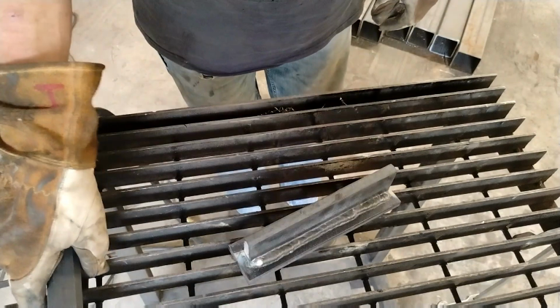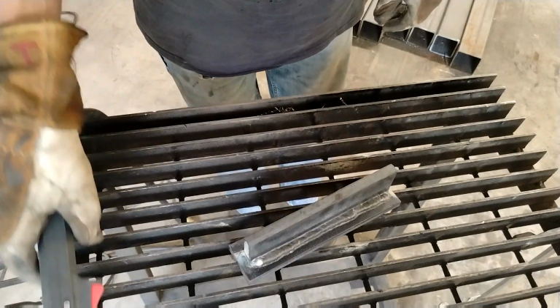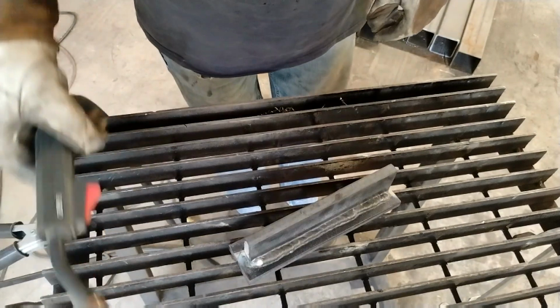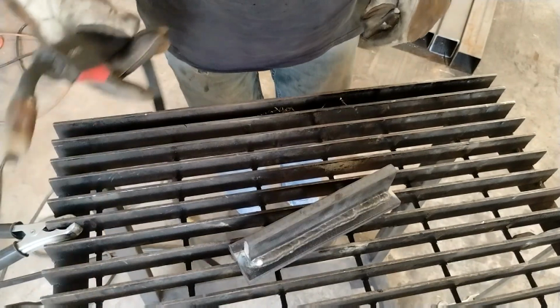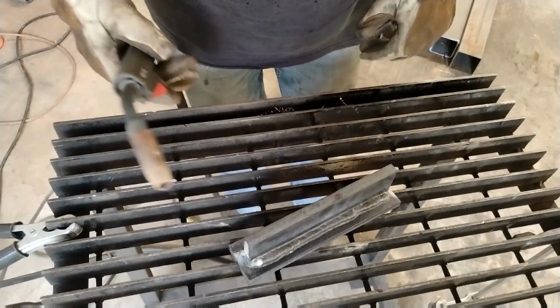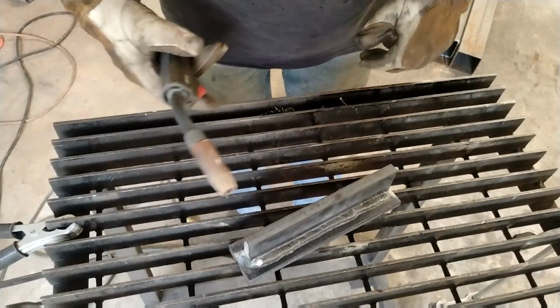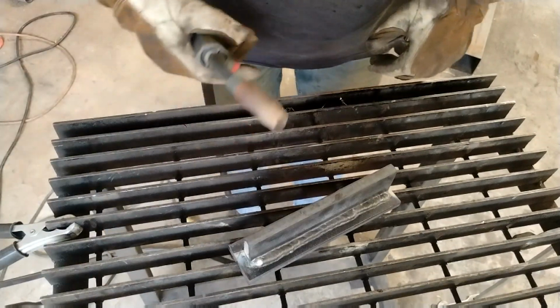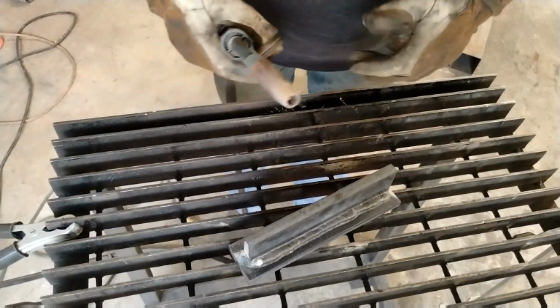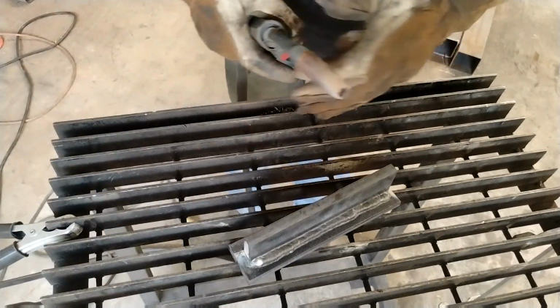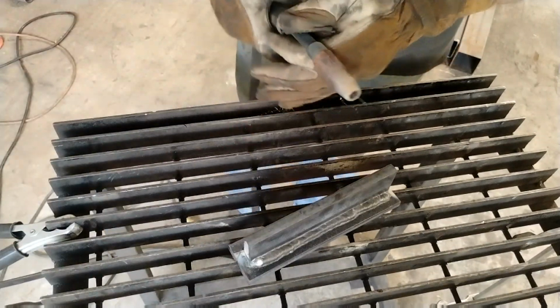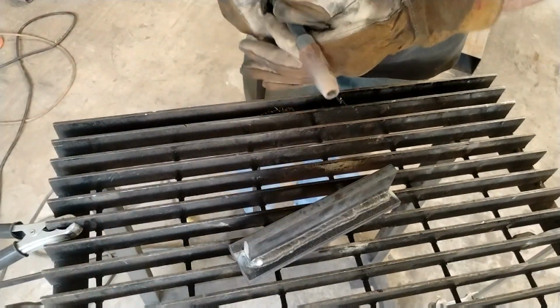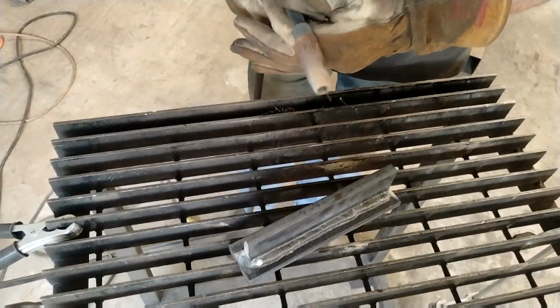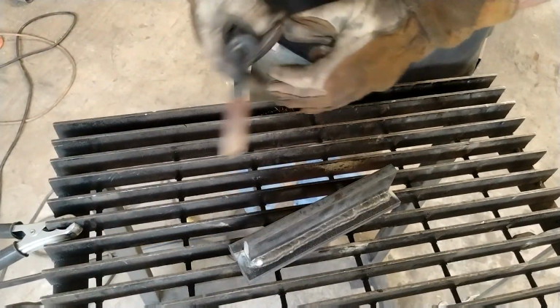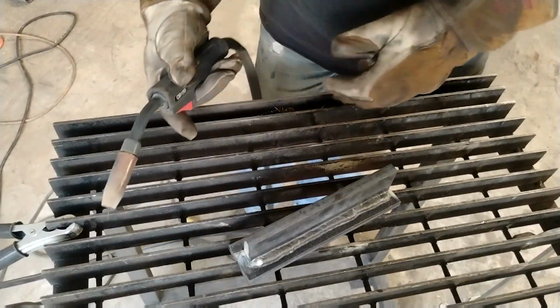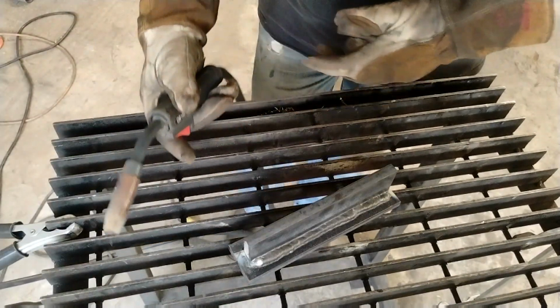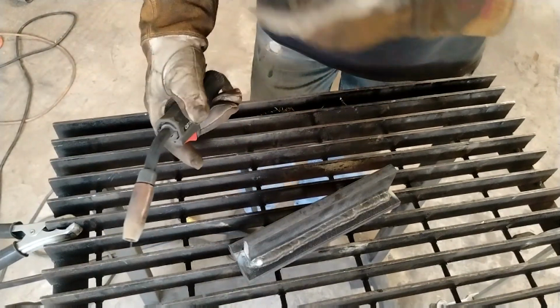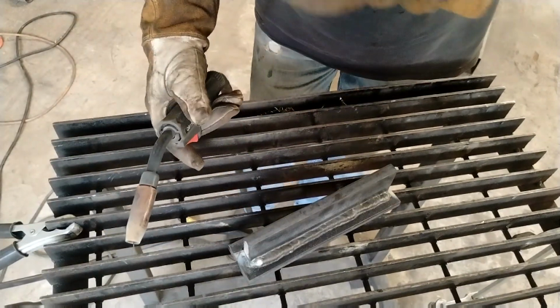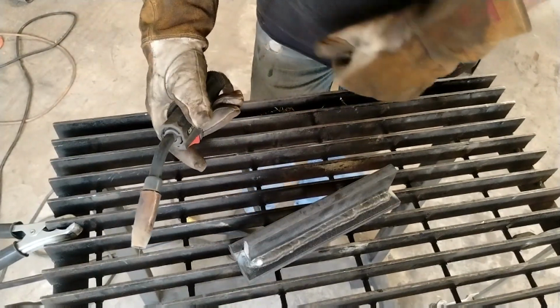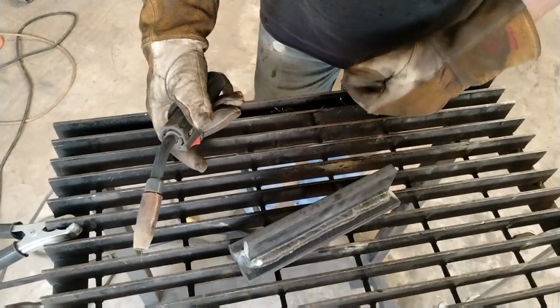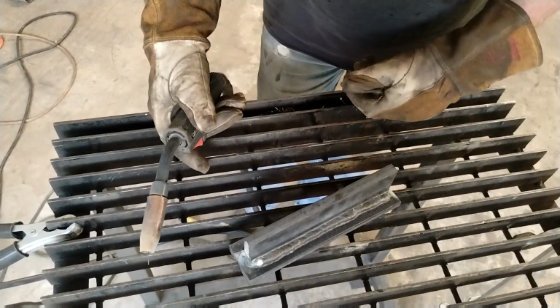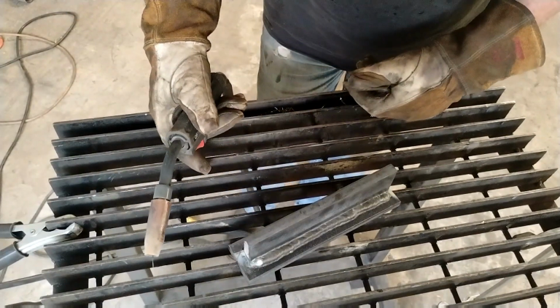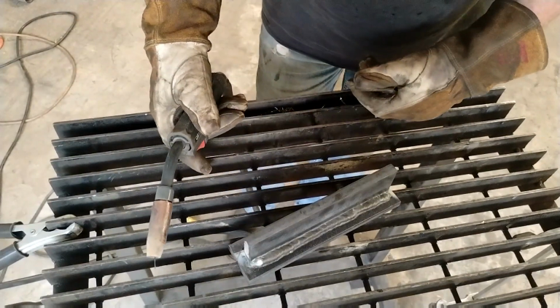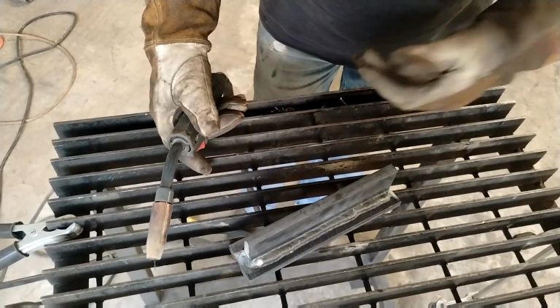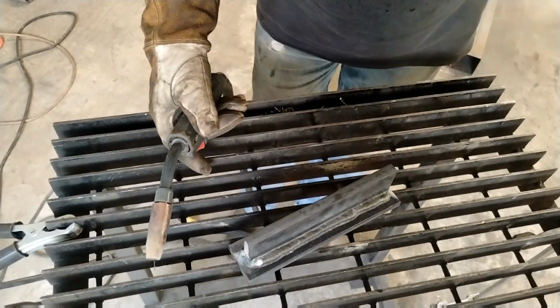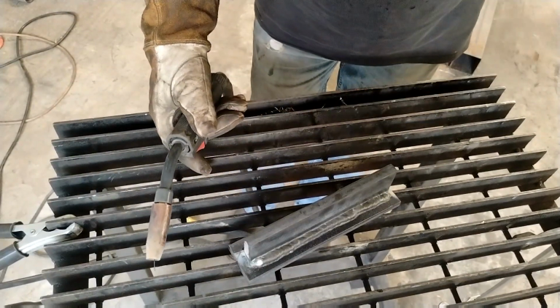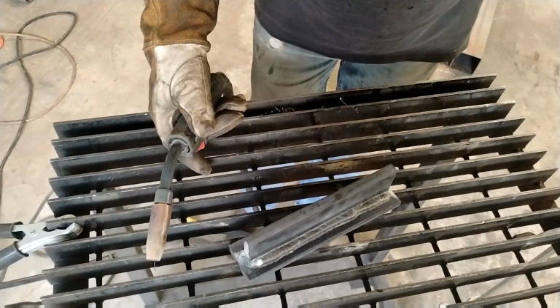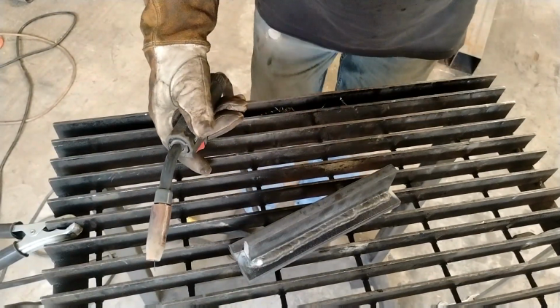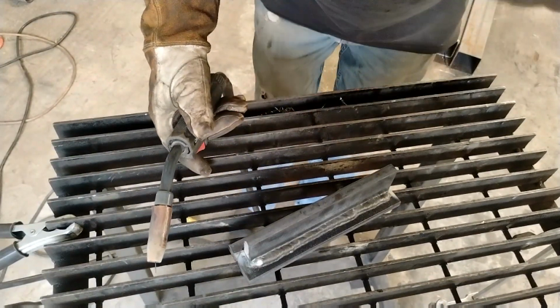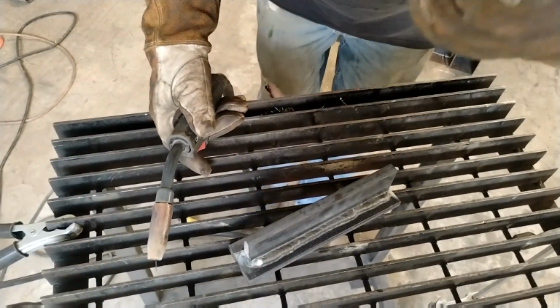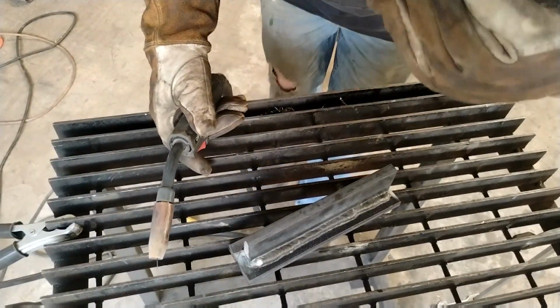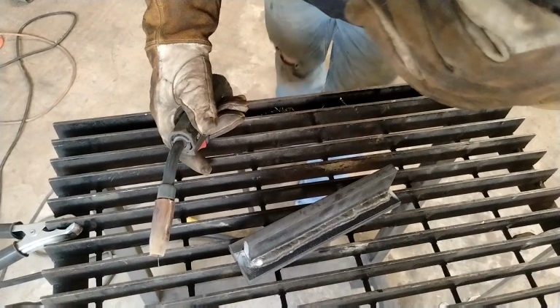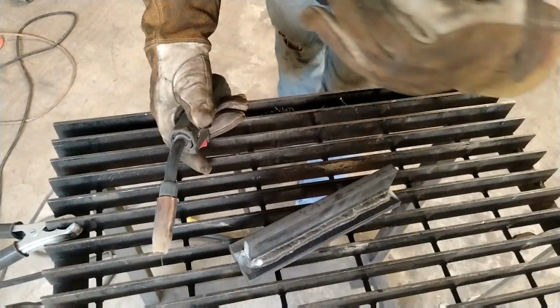Okay, let's do our third and final pass with the Titanium 125 — three passes on this half-inch material.